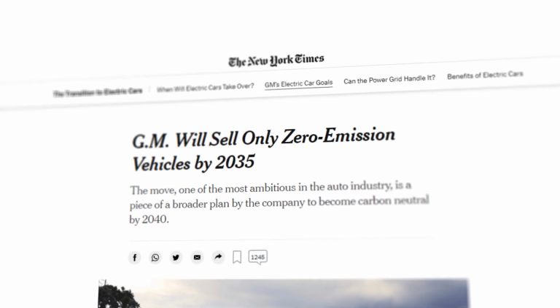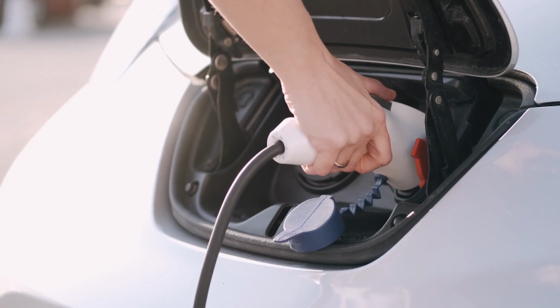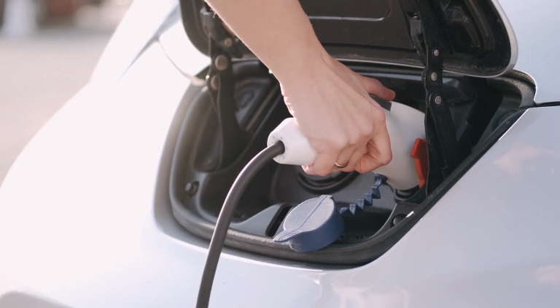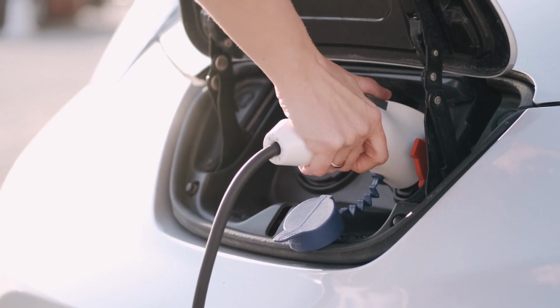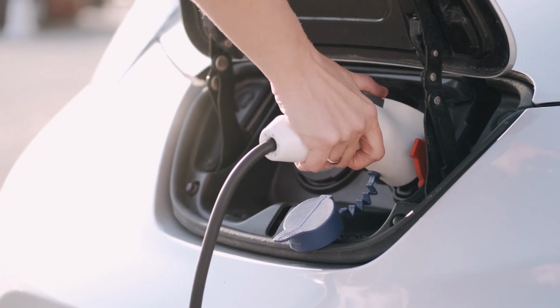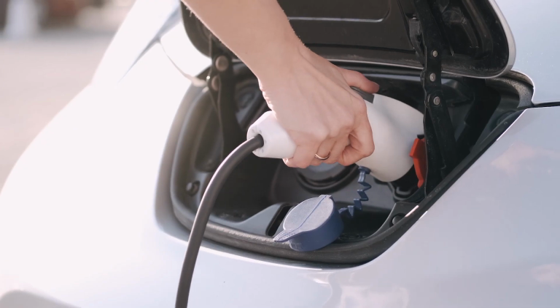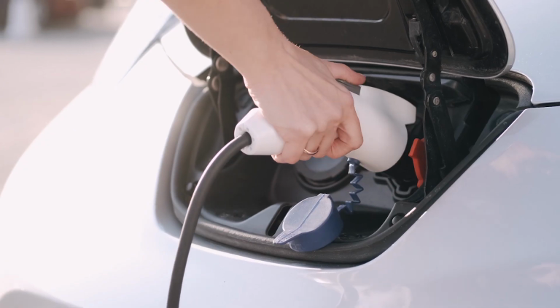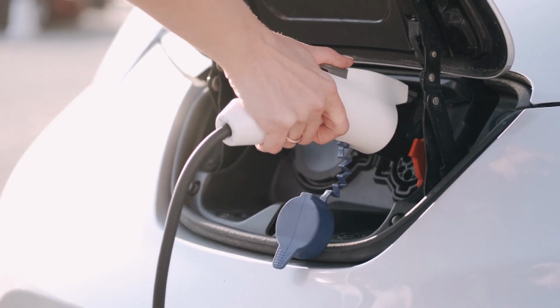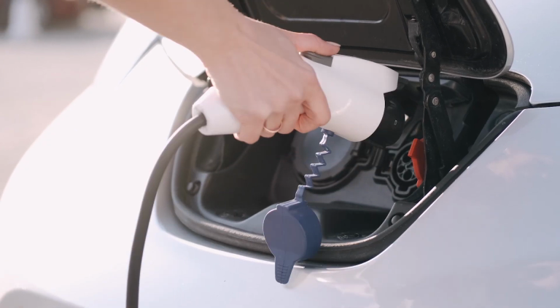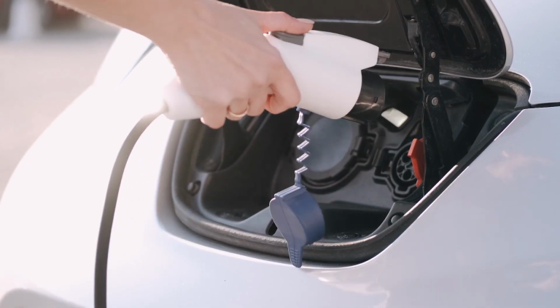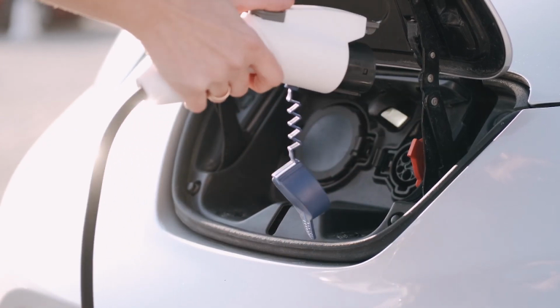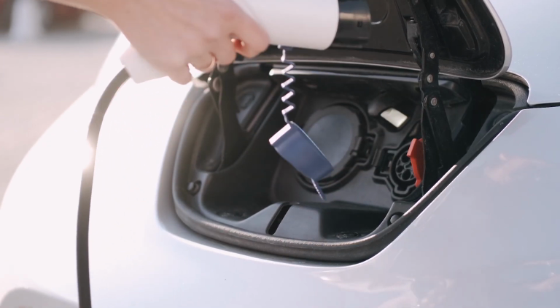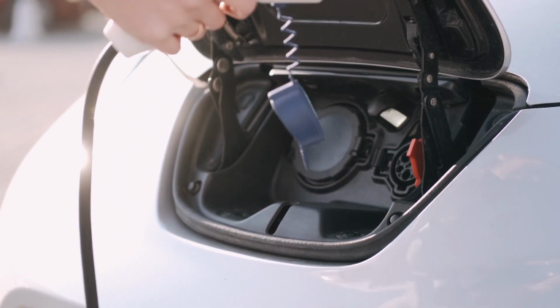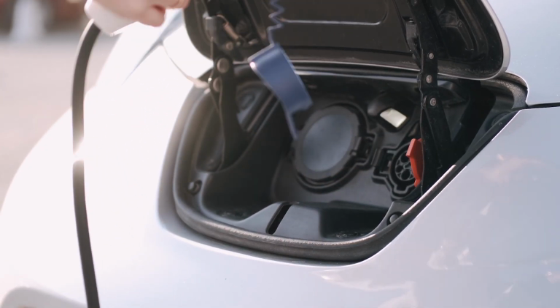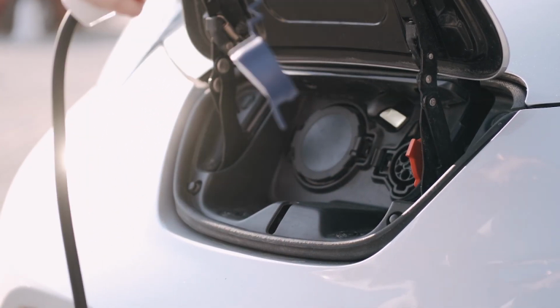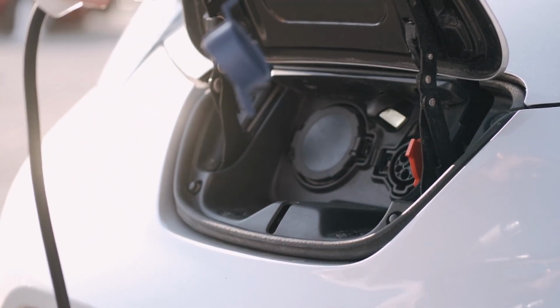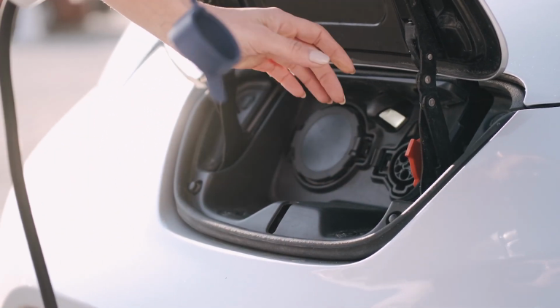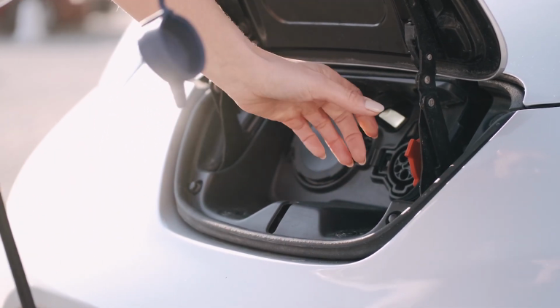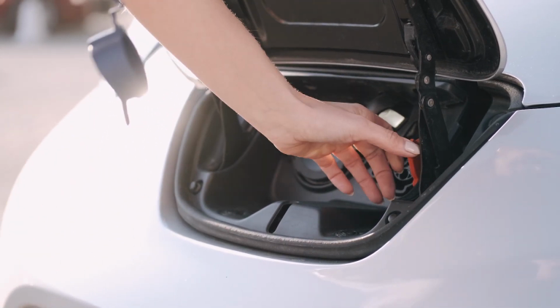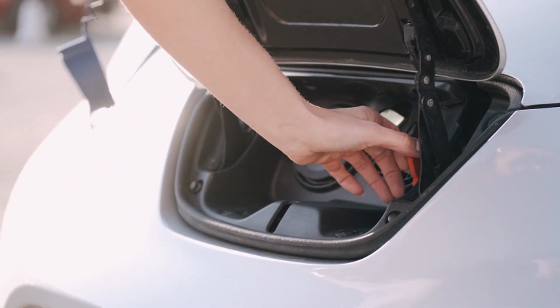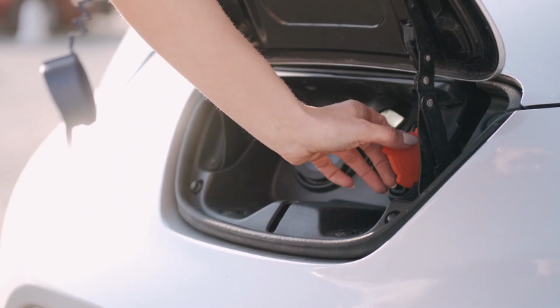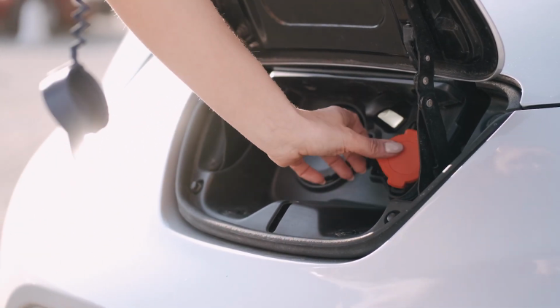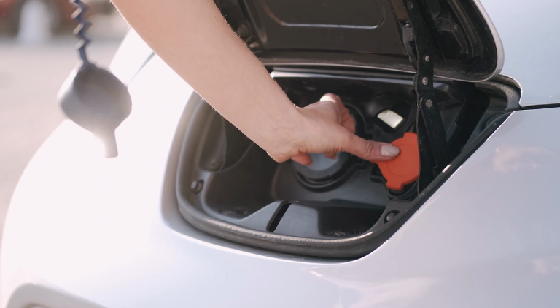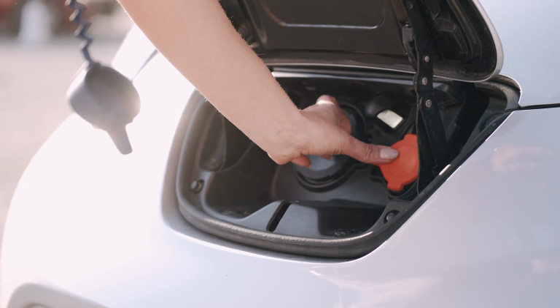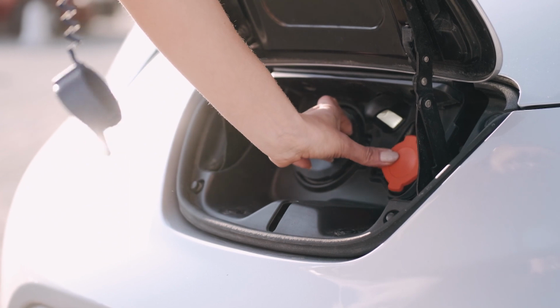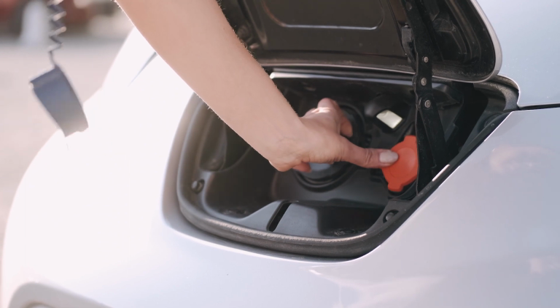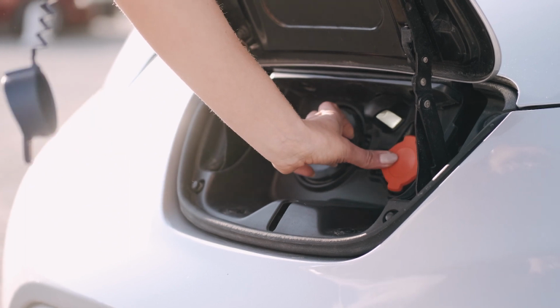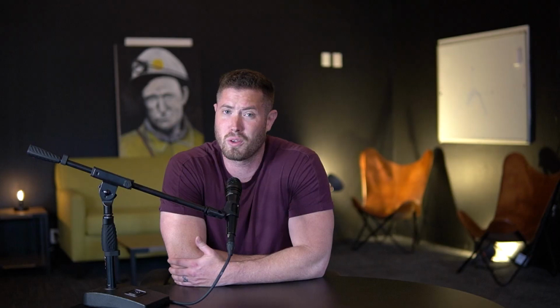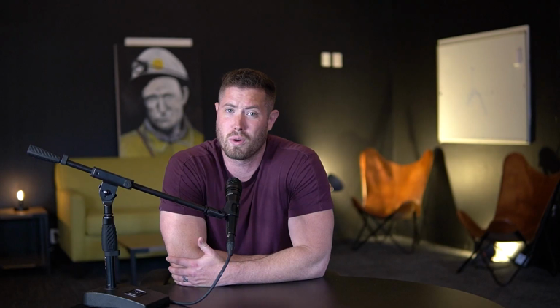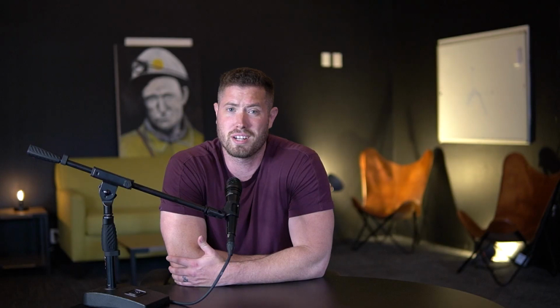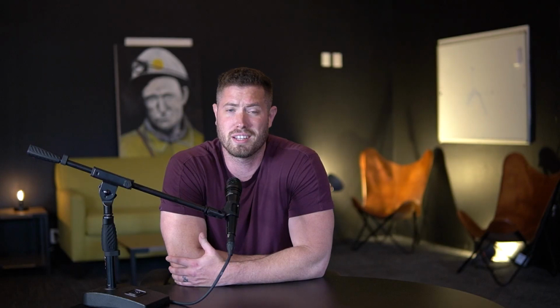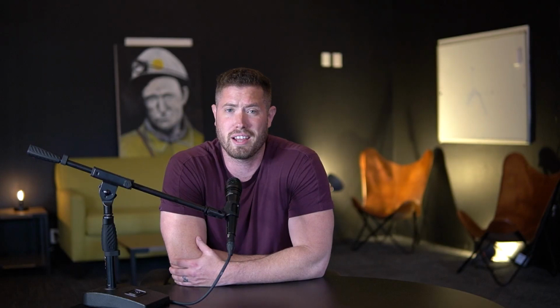Cars that don't run on gasoline nor diesel and they produce zero emissions — what's not to like?